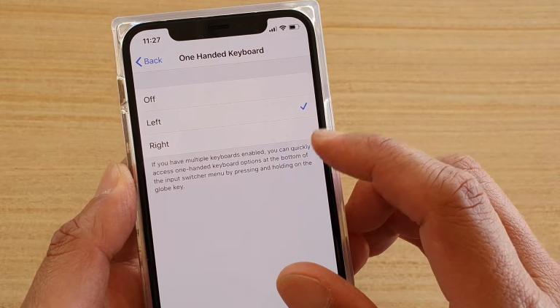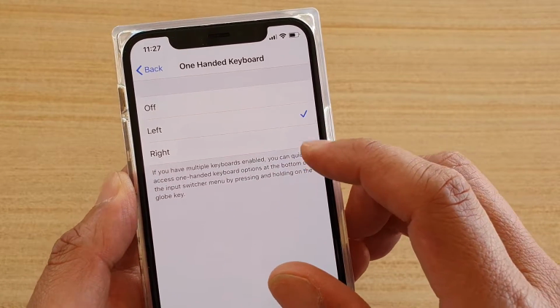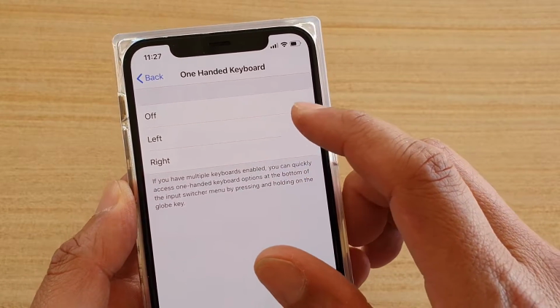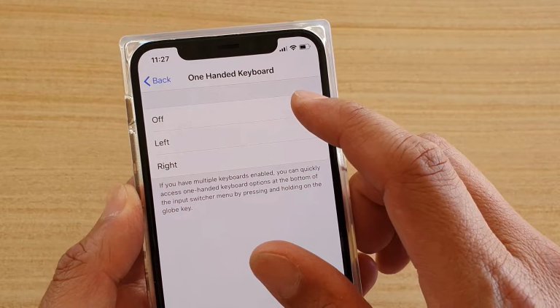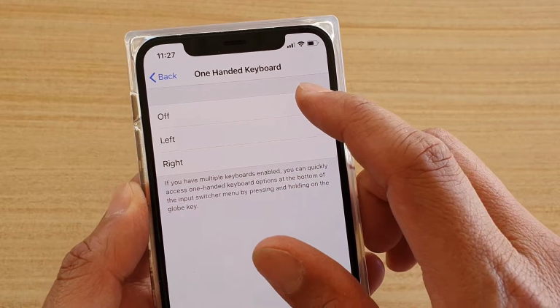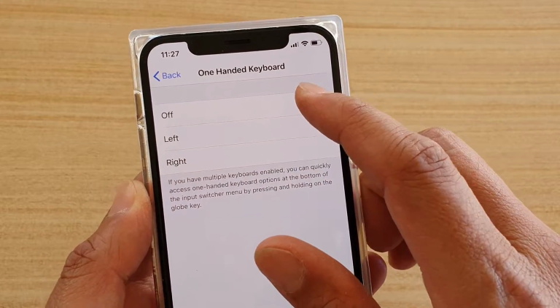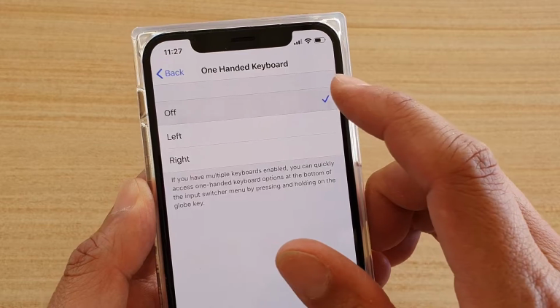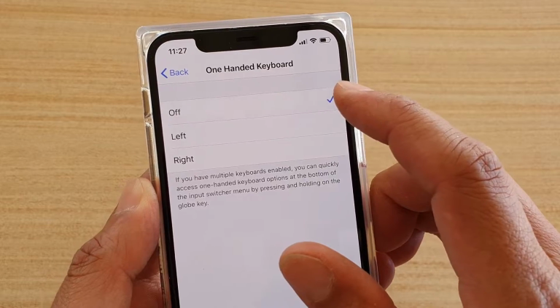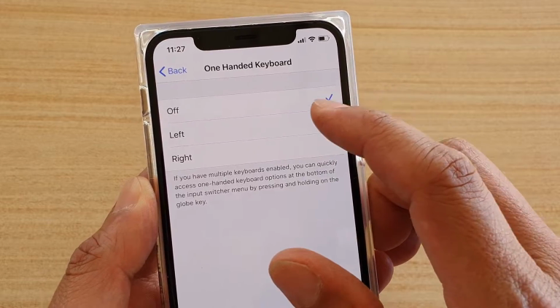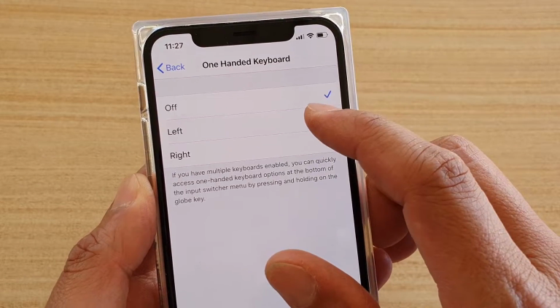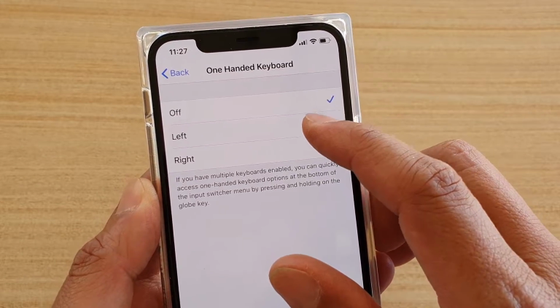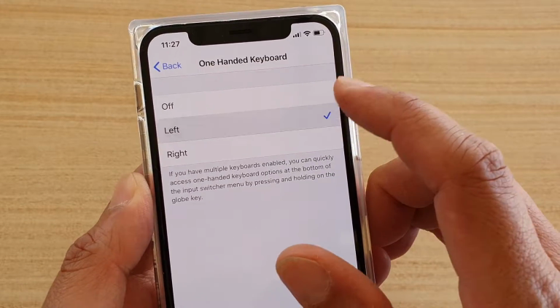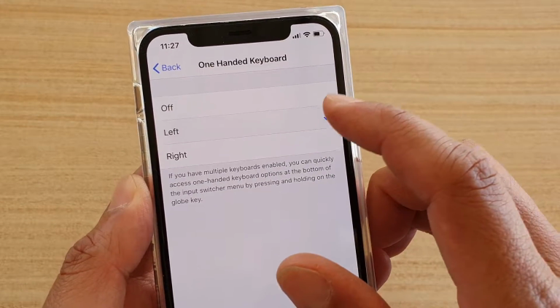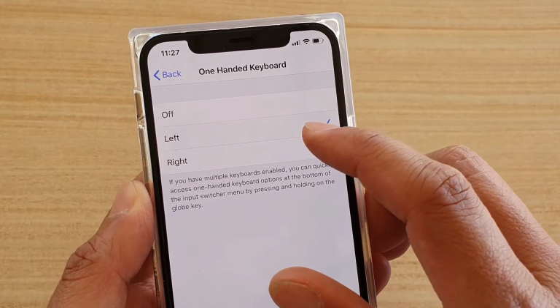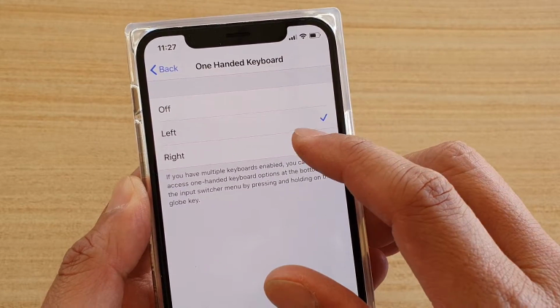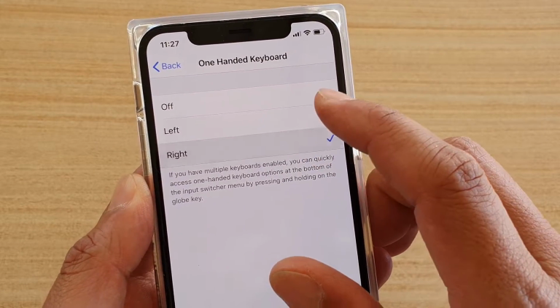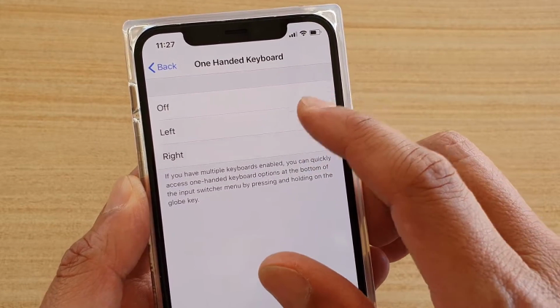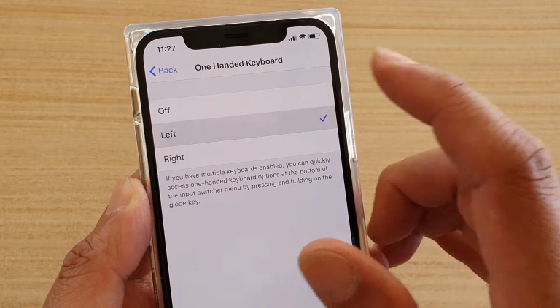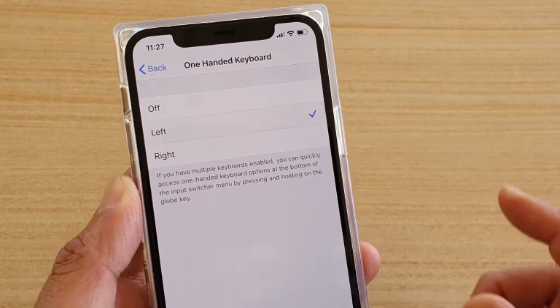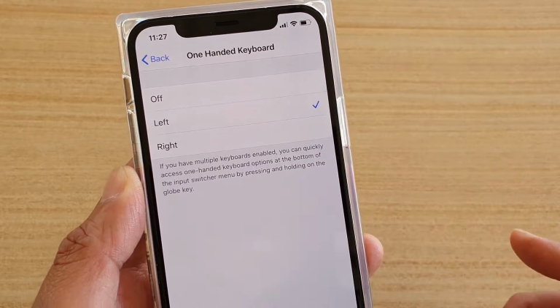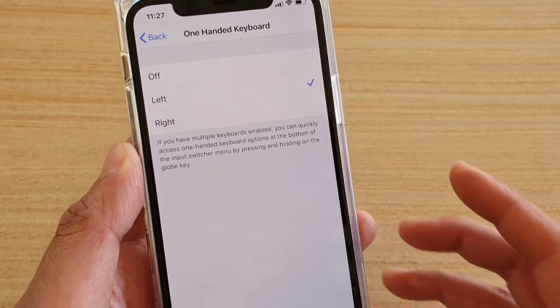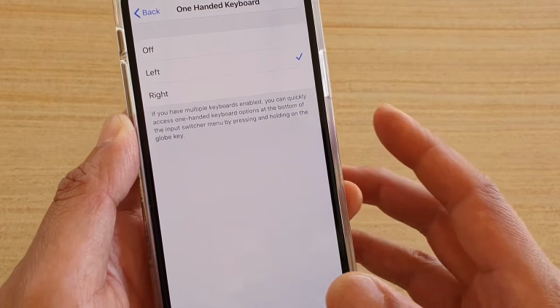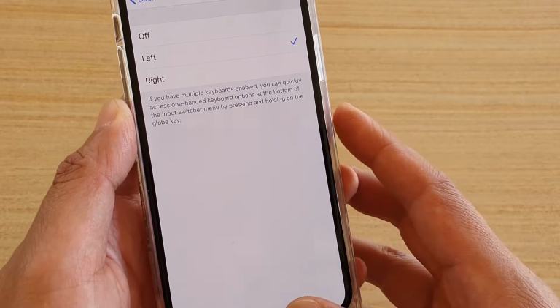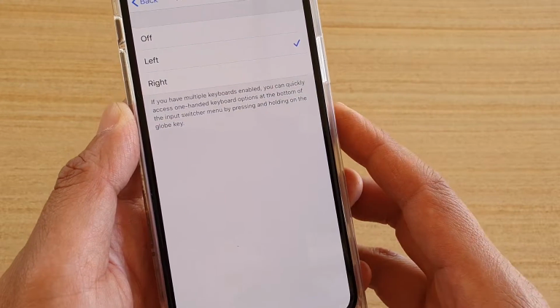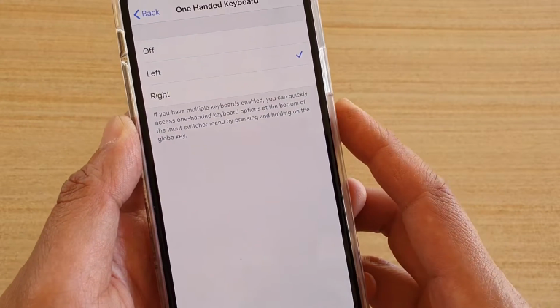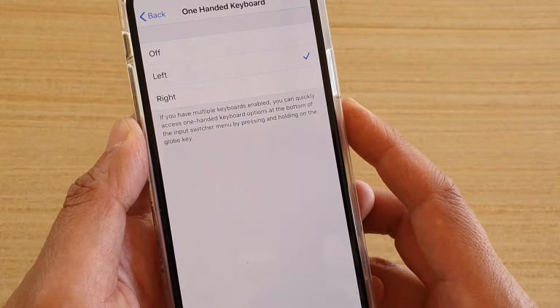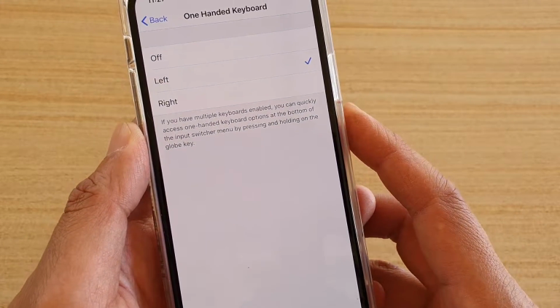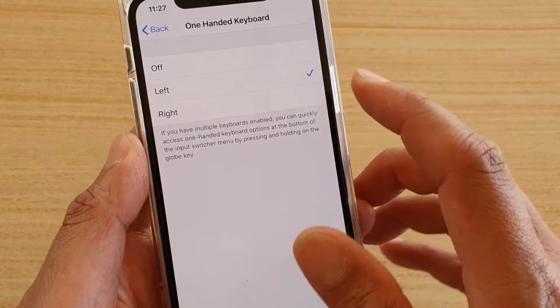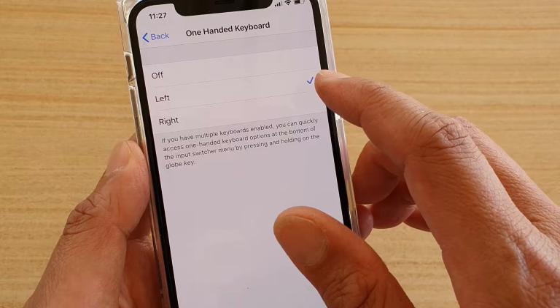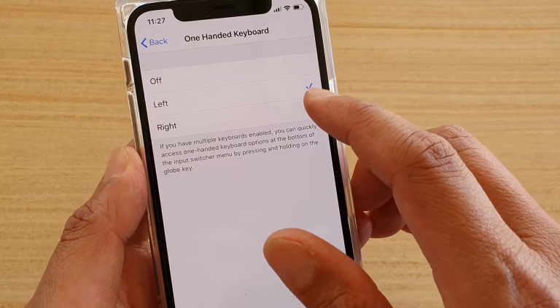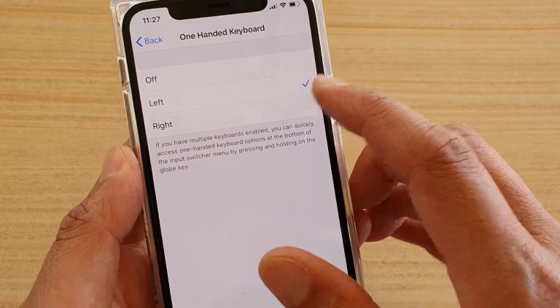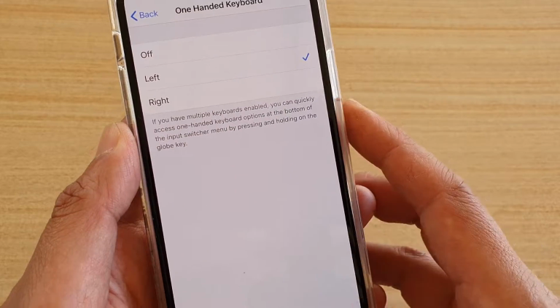Over here, you can choose between Off, Left, or Right. Let's say I have selected Left.